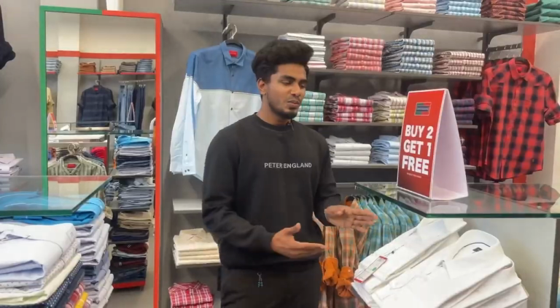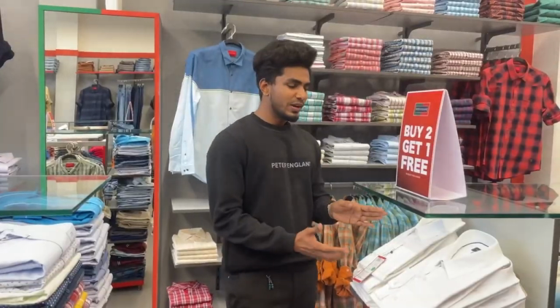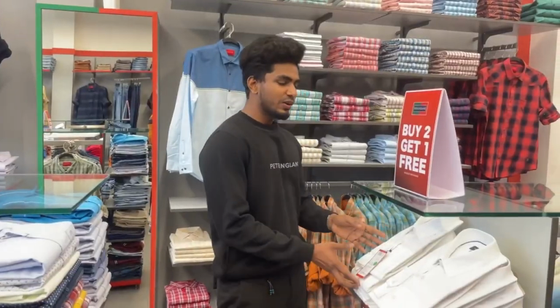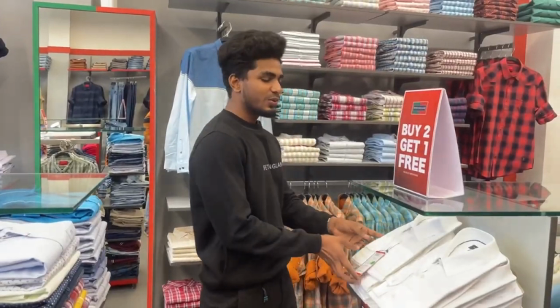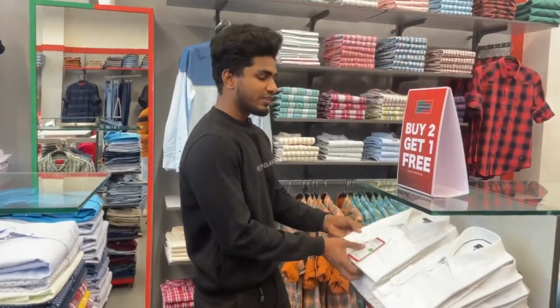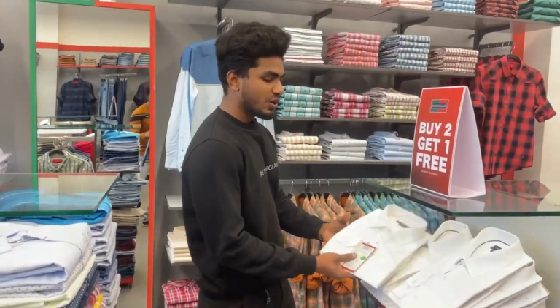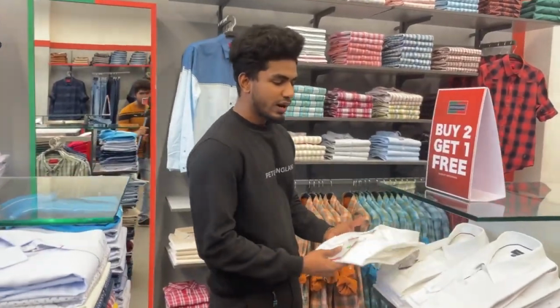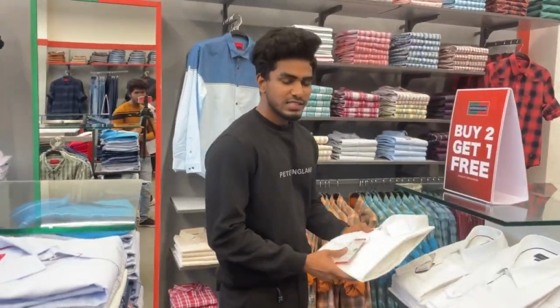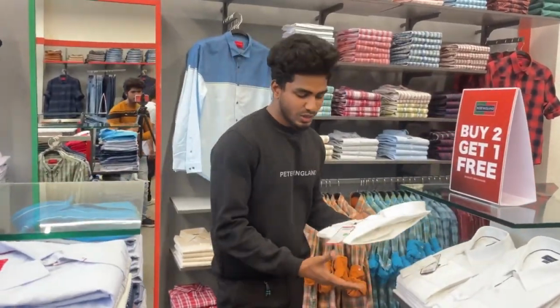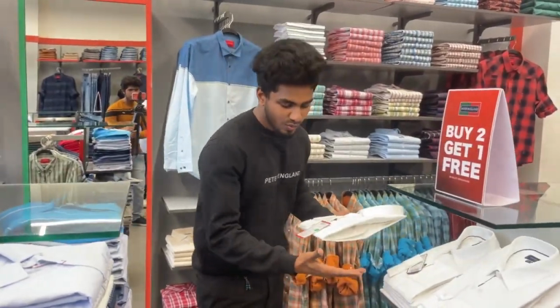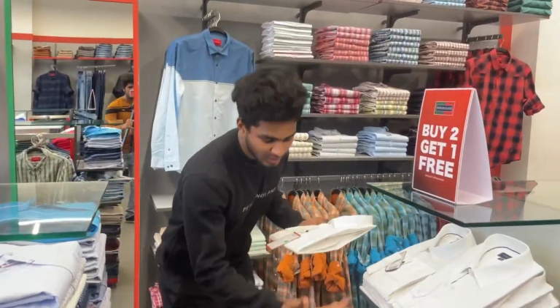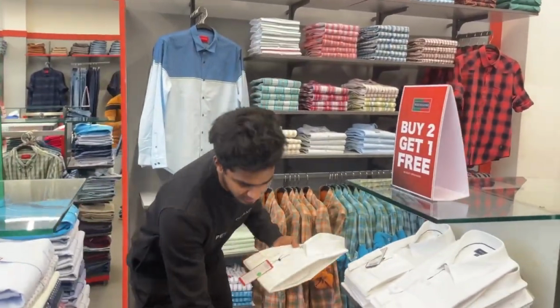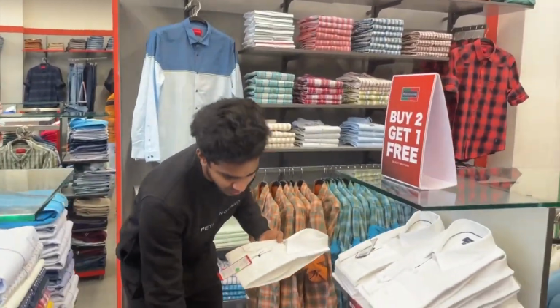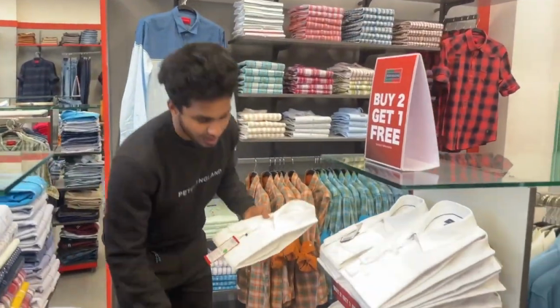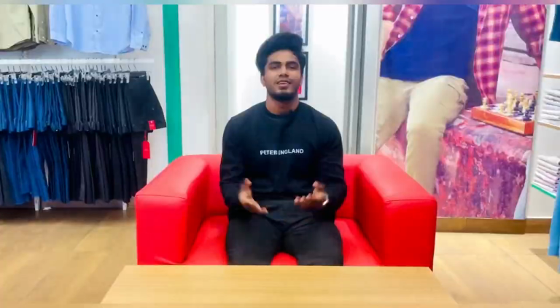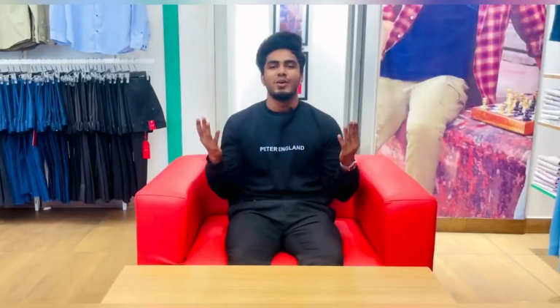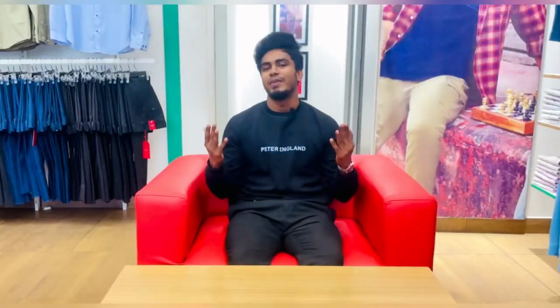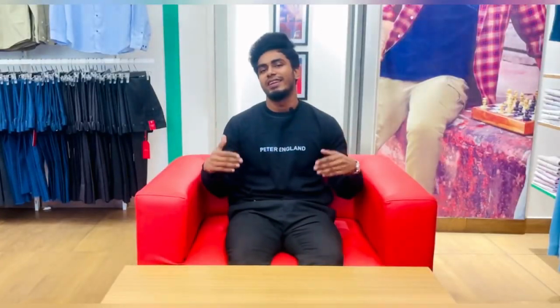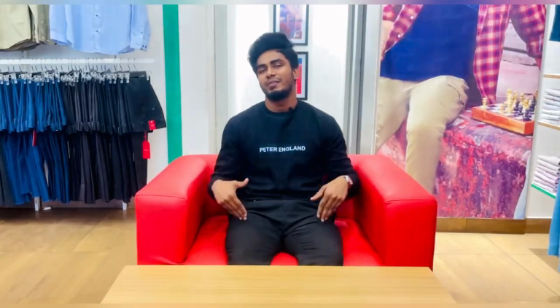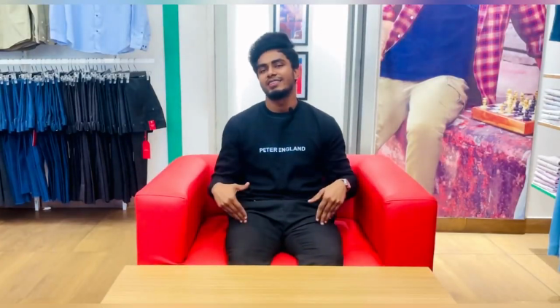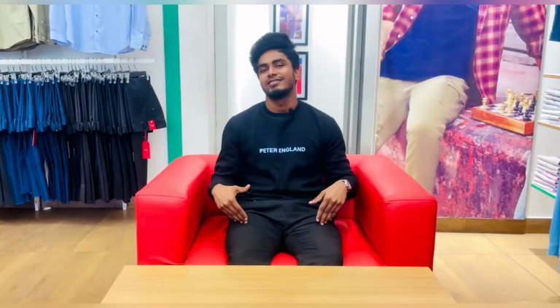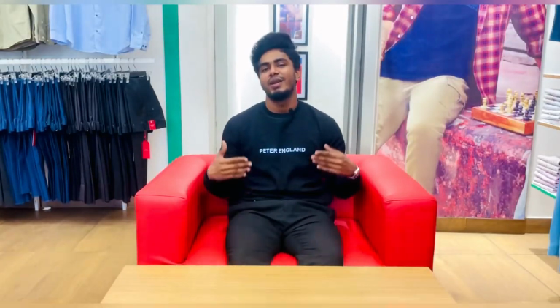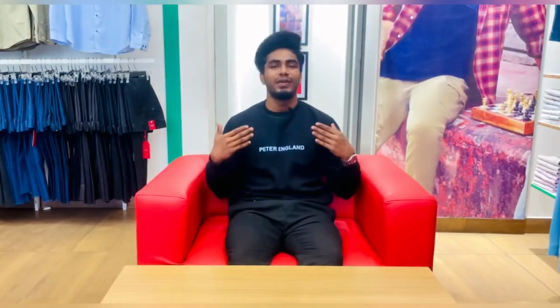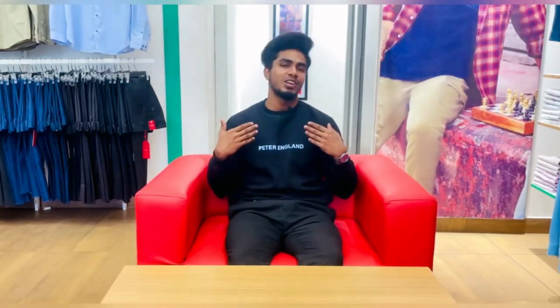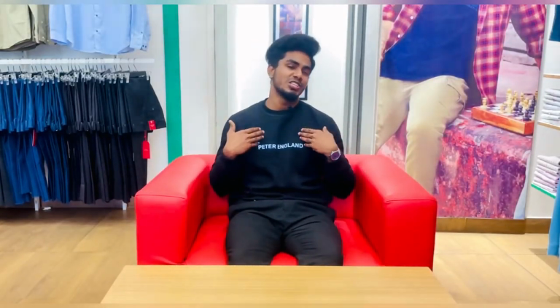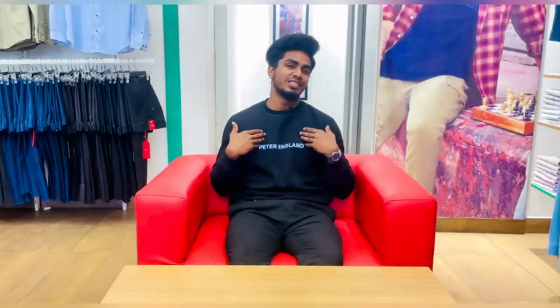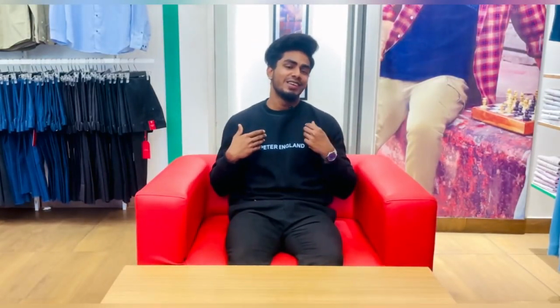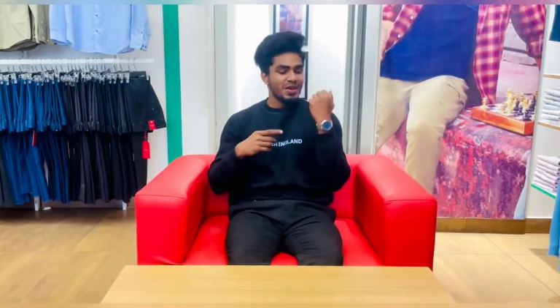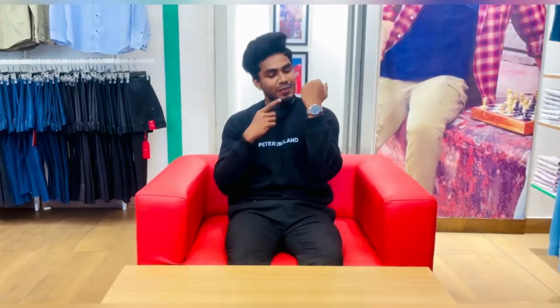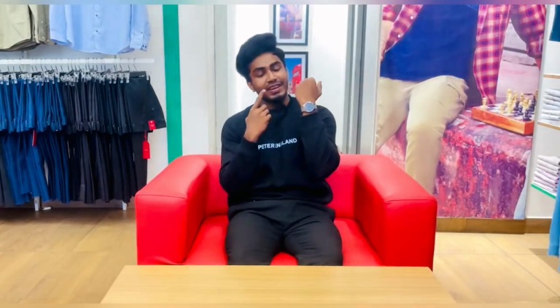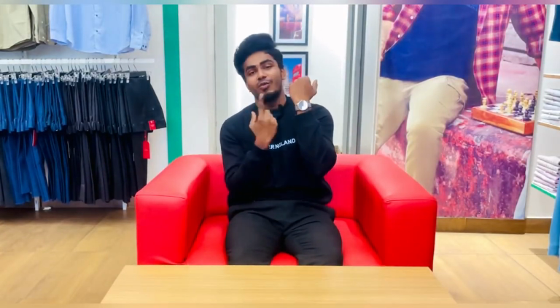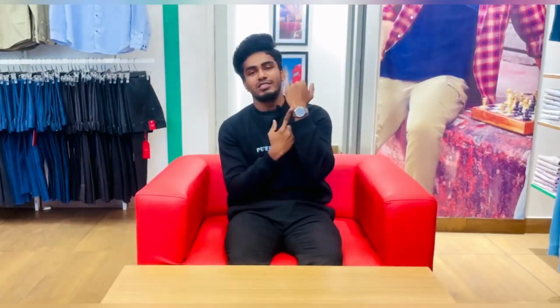Buy to get one offer. White shirt is a whole collection. Peter England pant and Peter England t-shirt. Peter England watch.